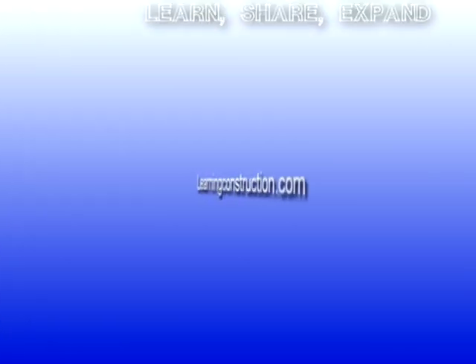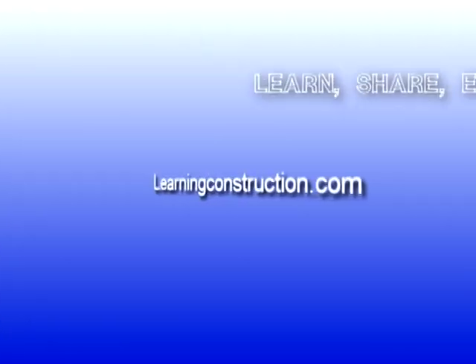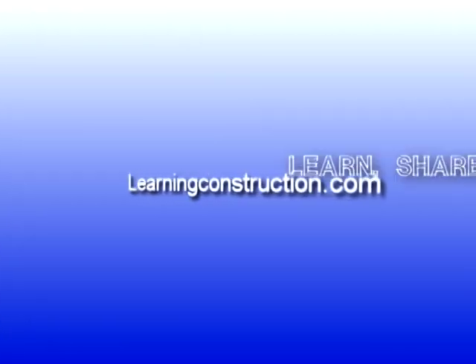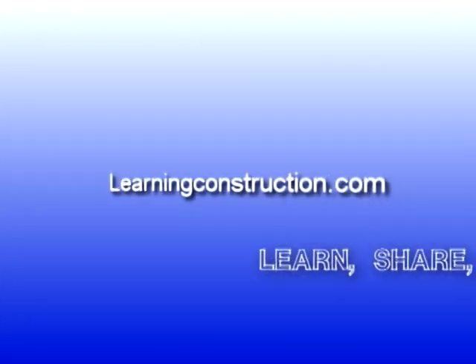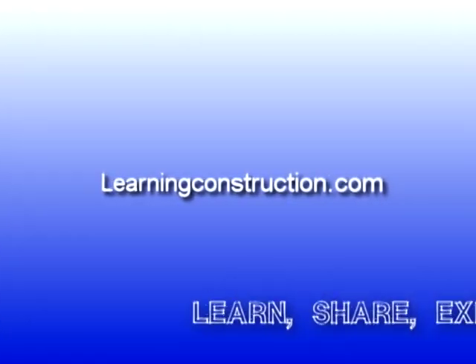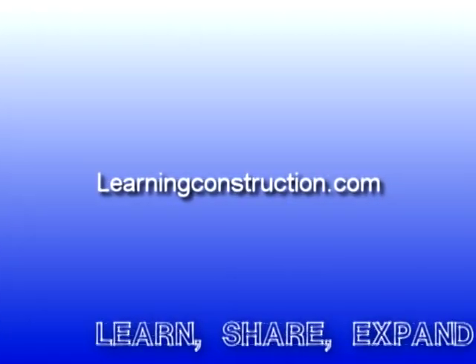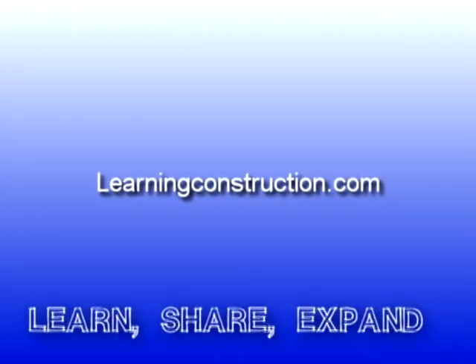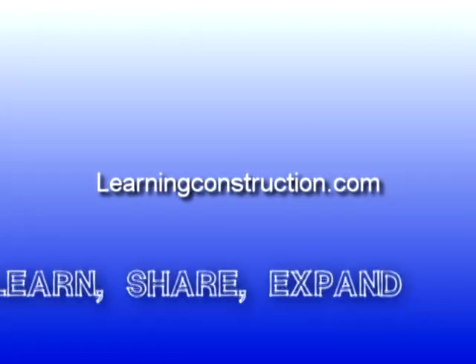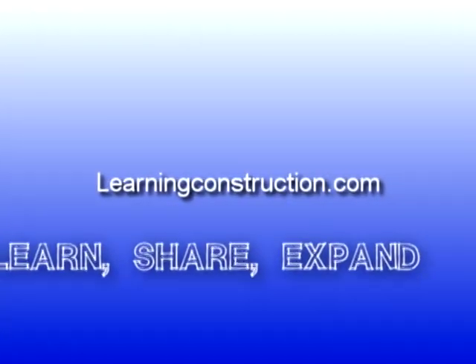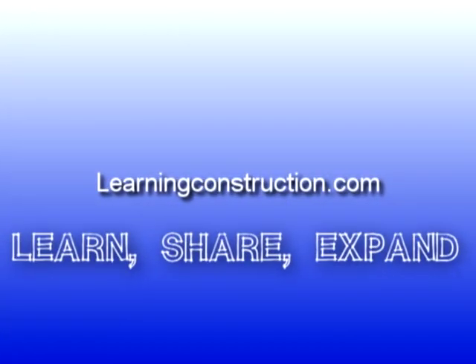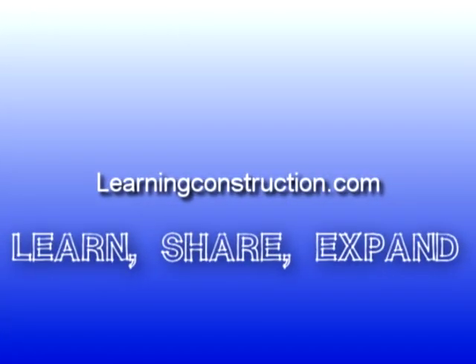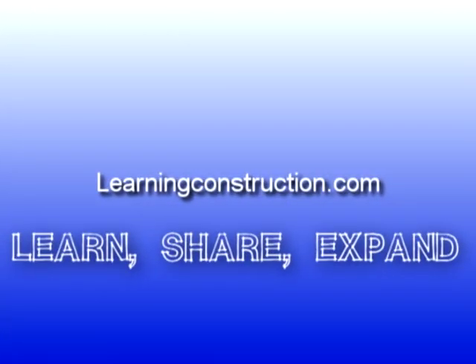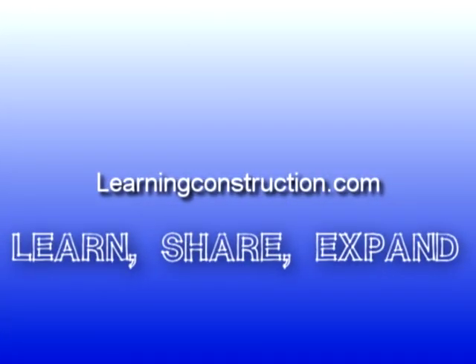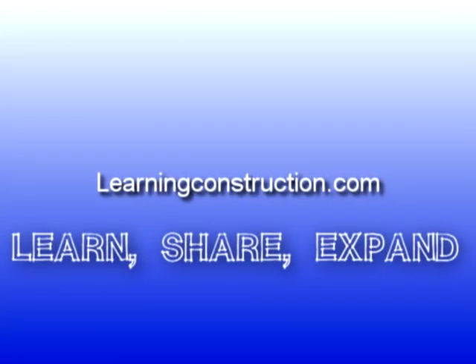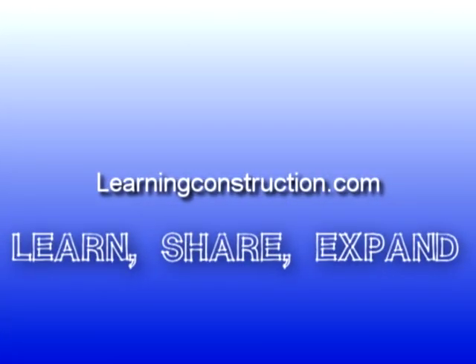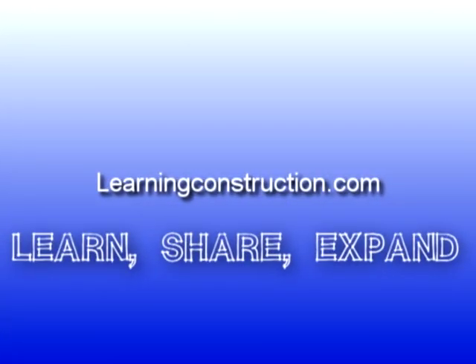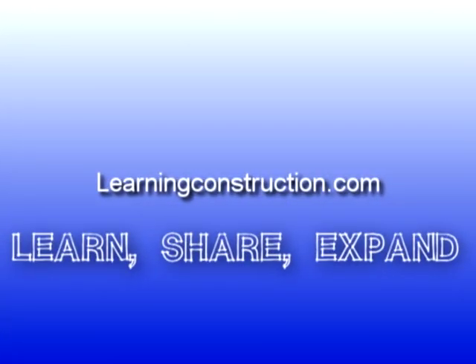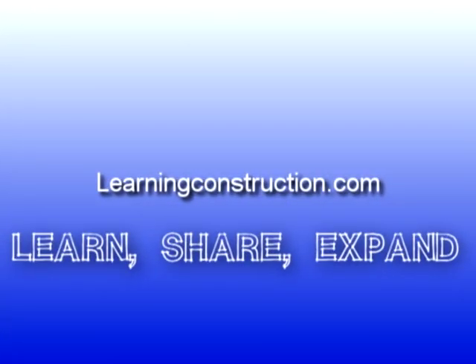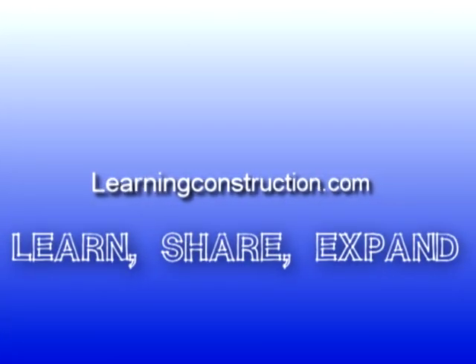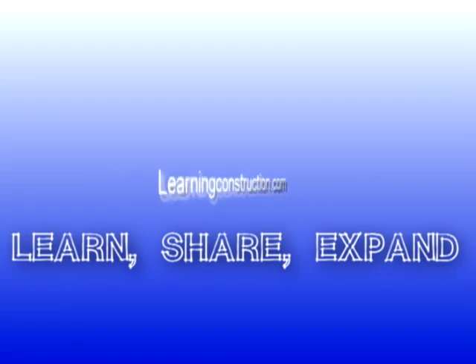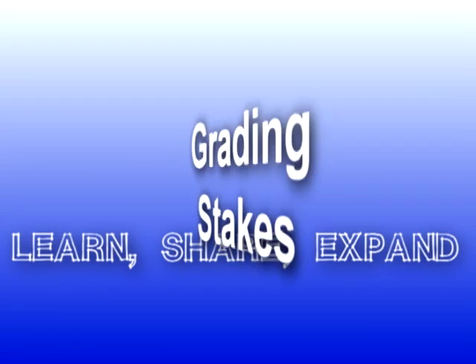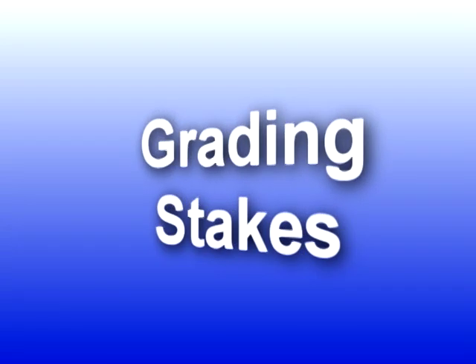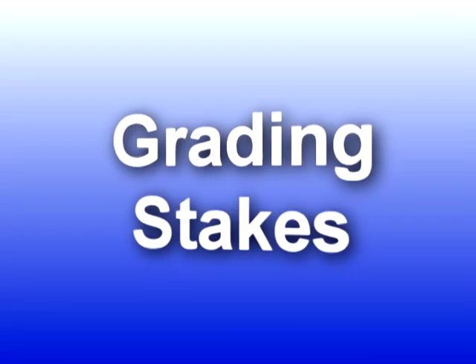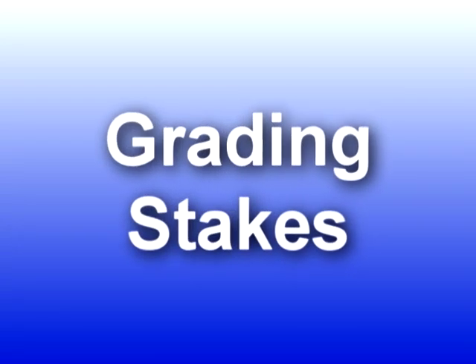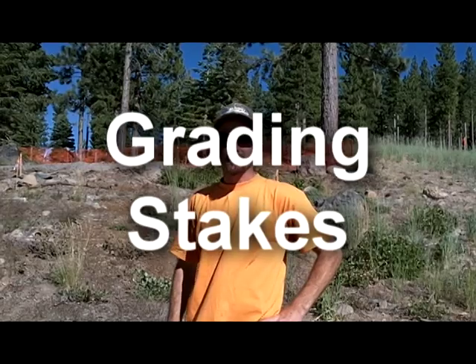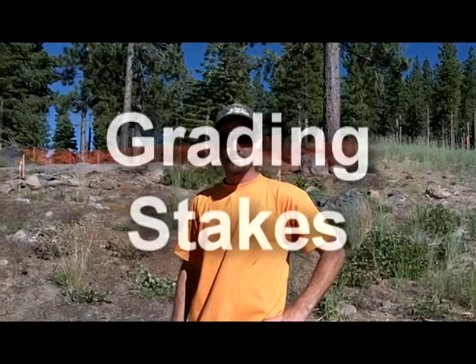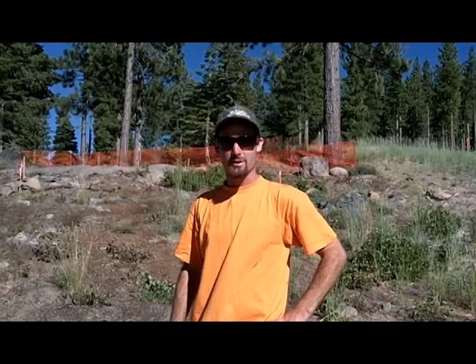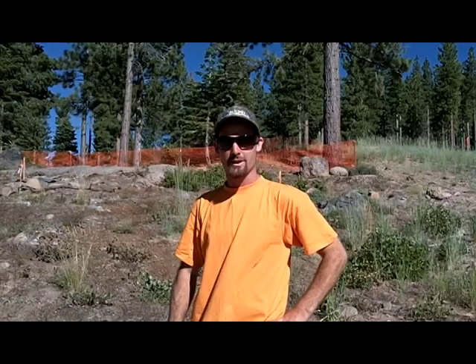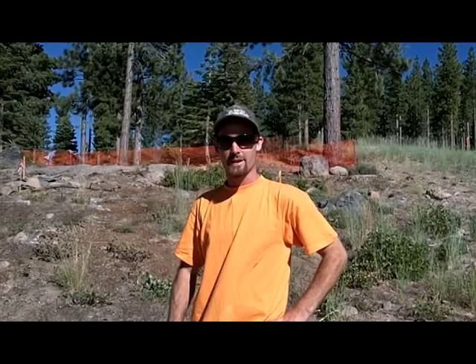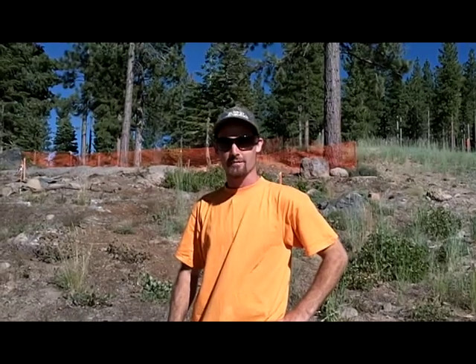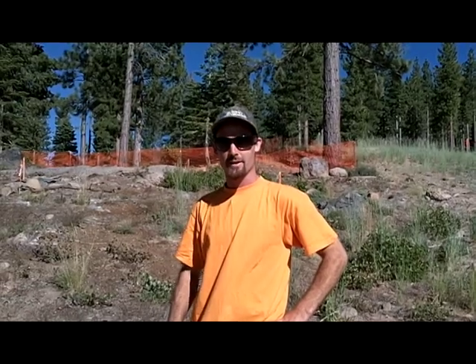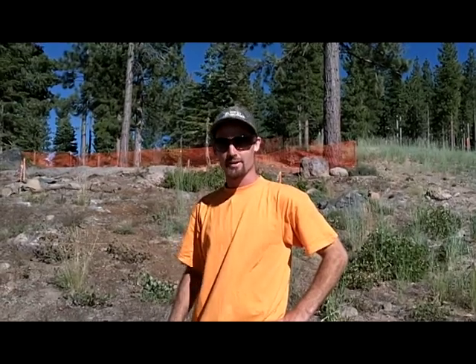Learning Construction — Learn, Share, Expand. Next: construction and excavation.